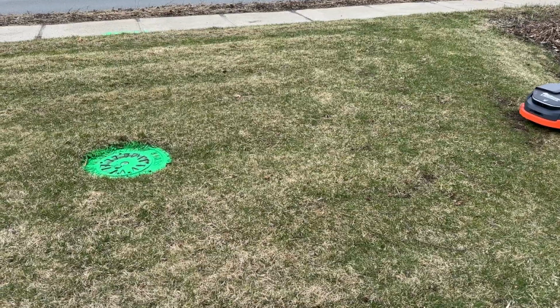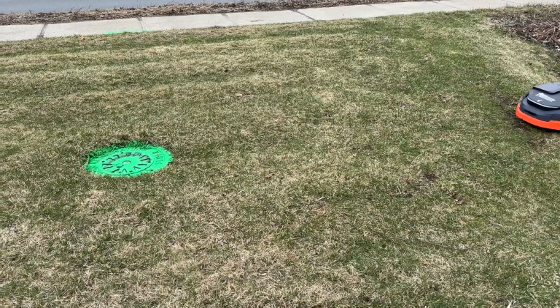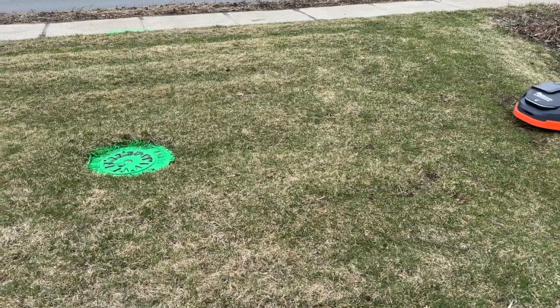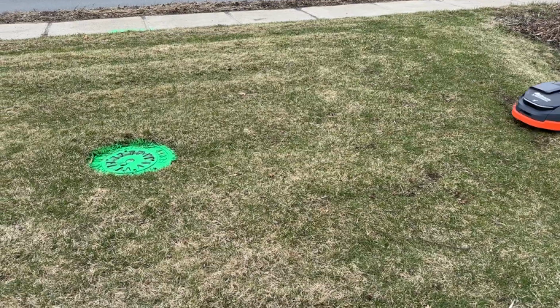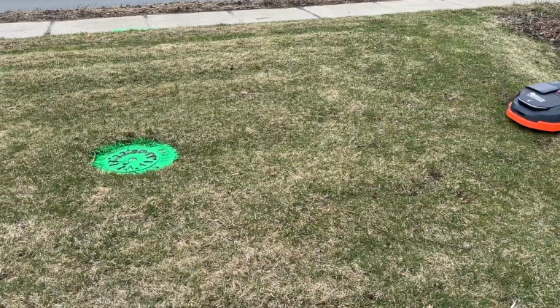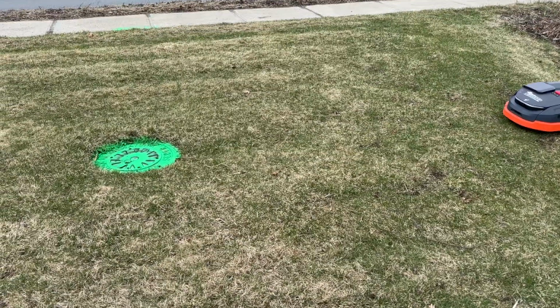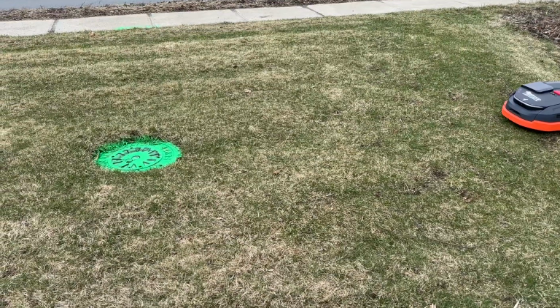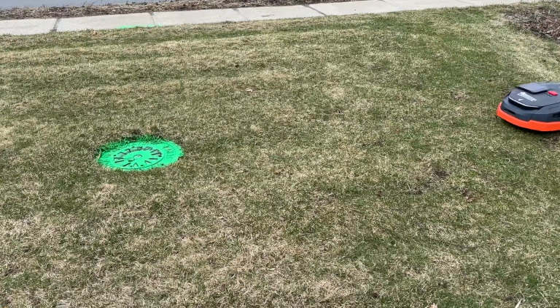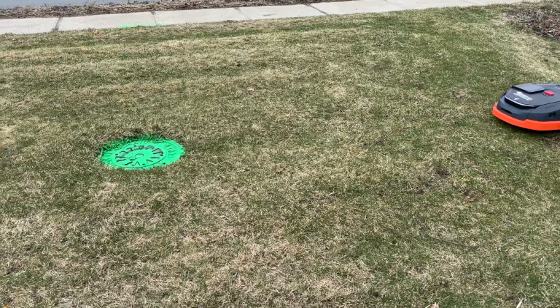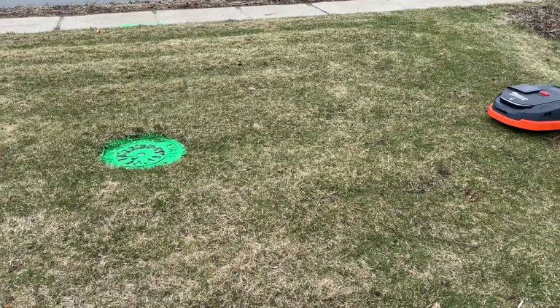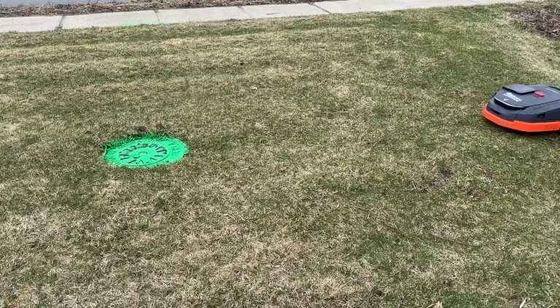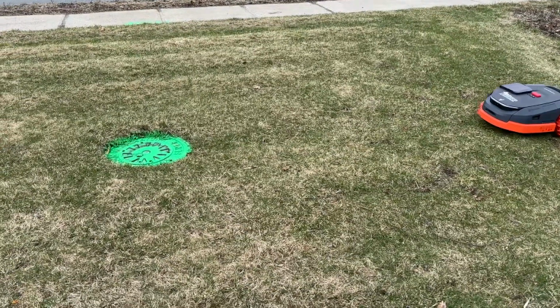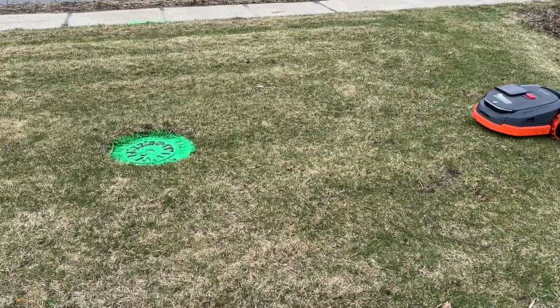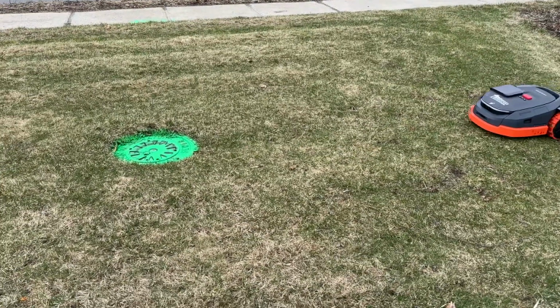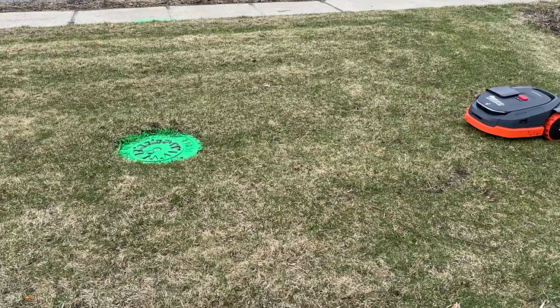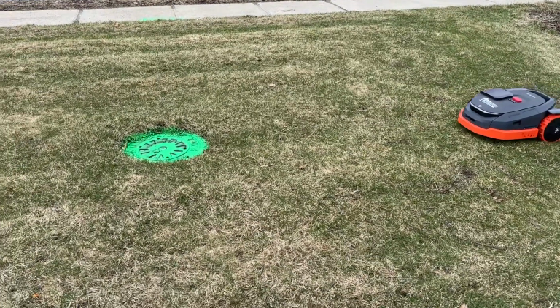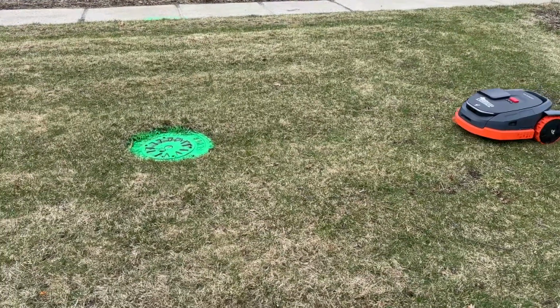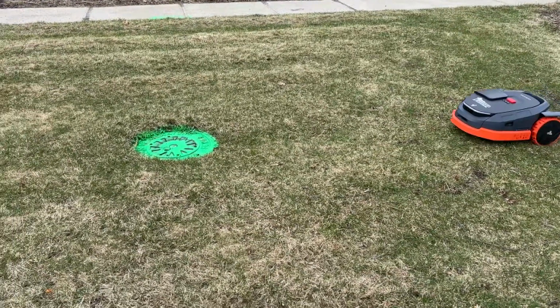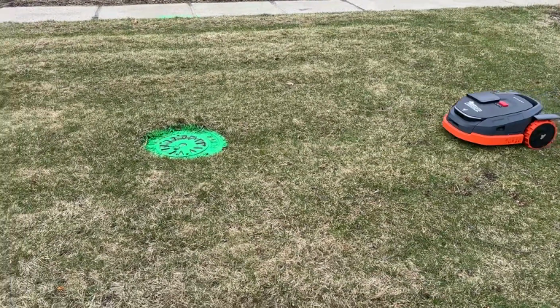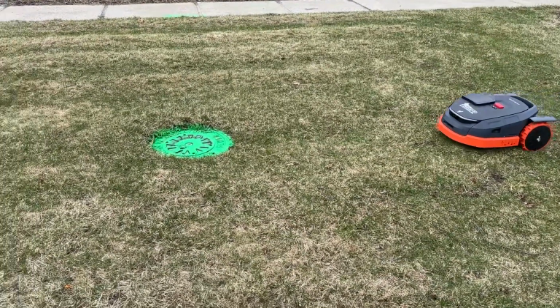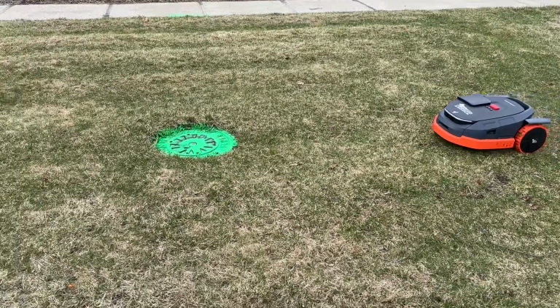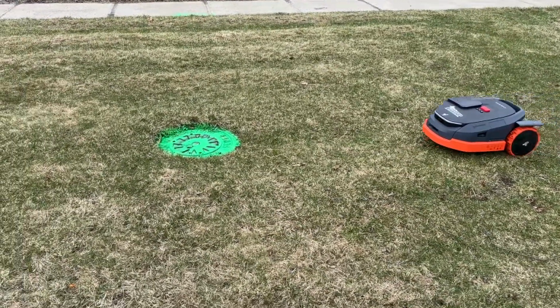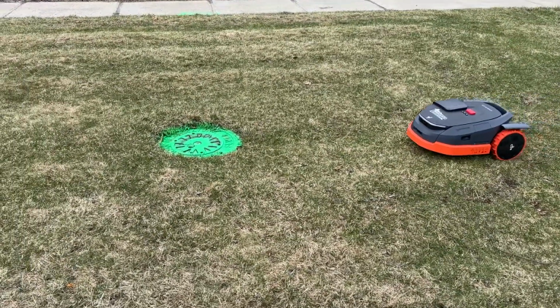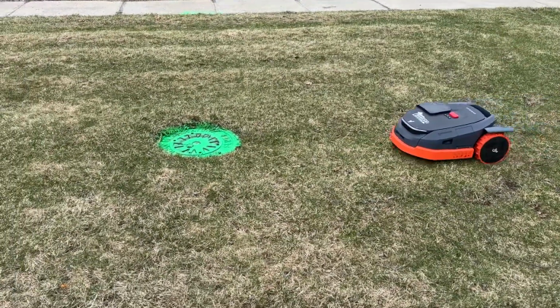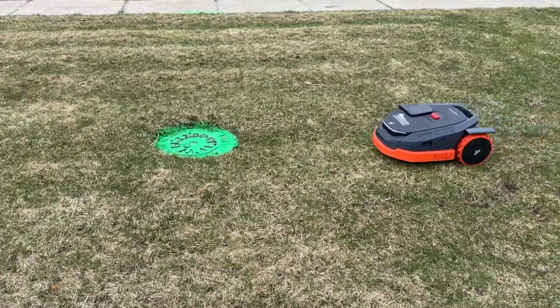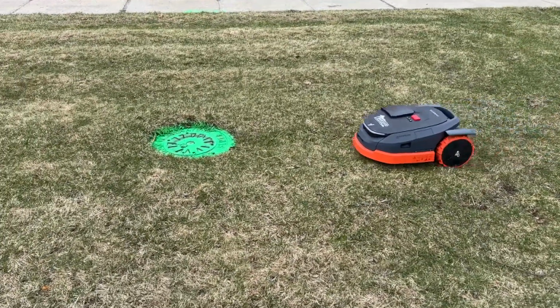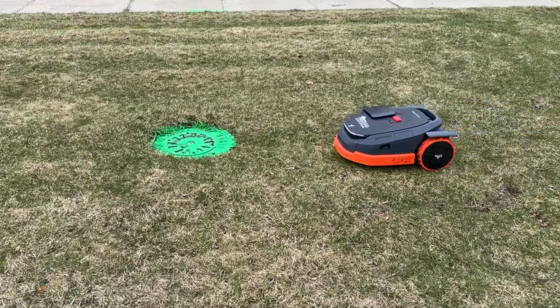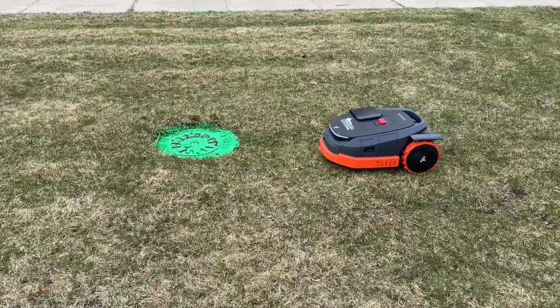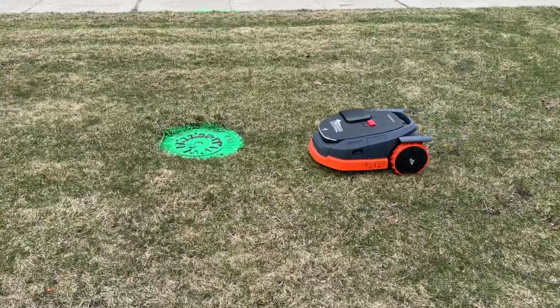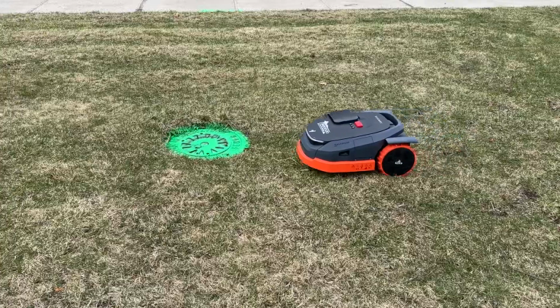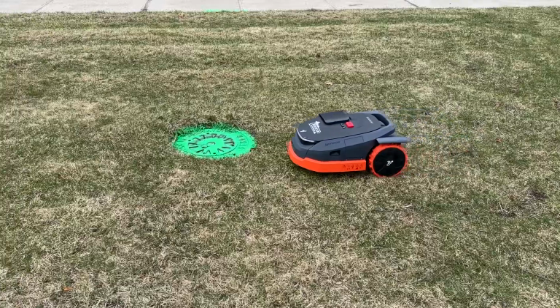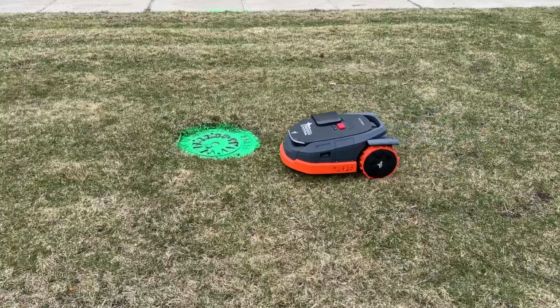Hey guys, Tim Brennan, Brennan Landscaping. Here we have the Segway Navimo X3 series.